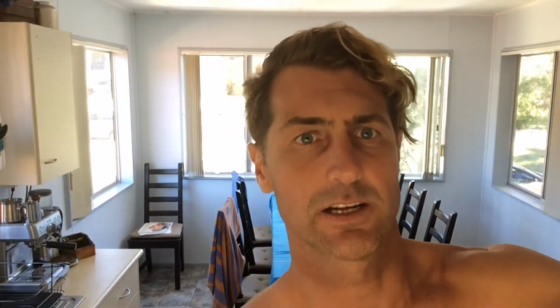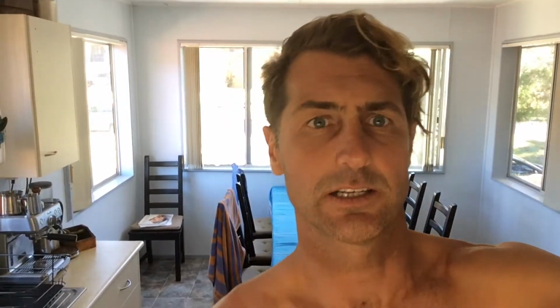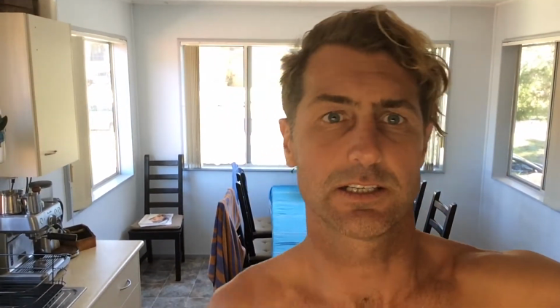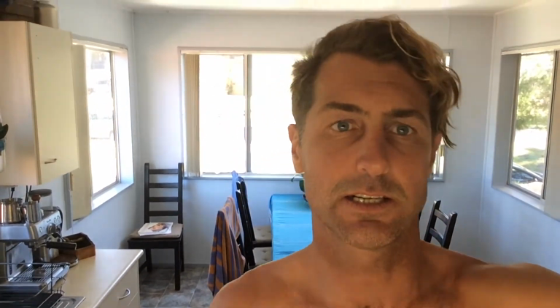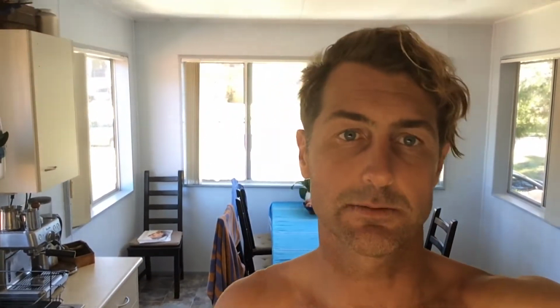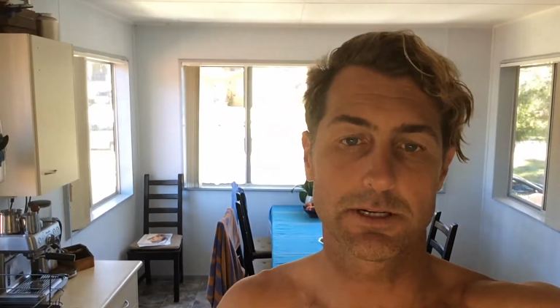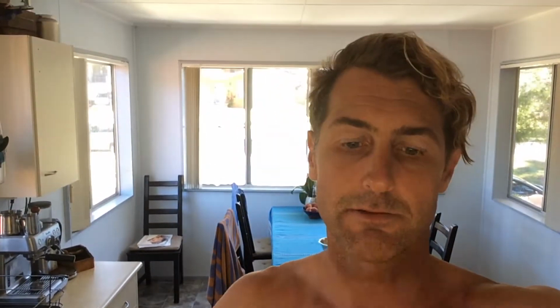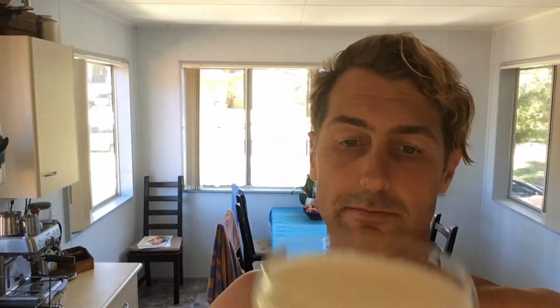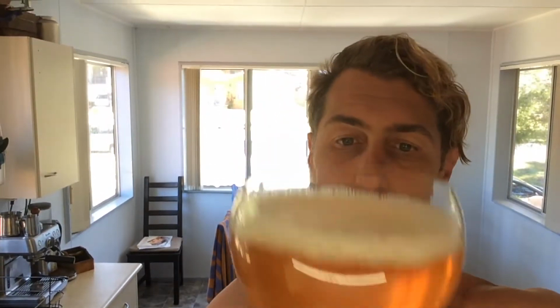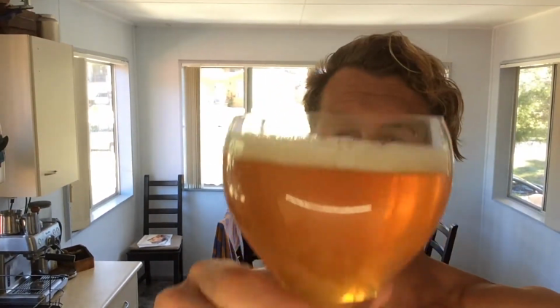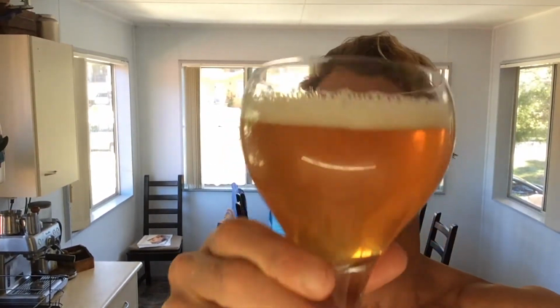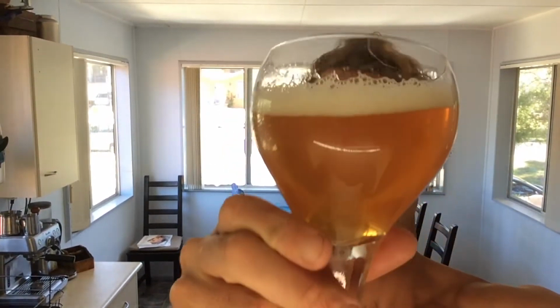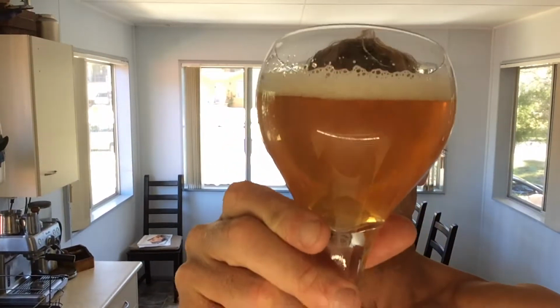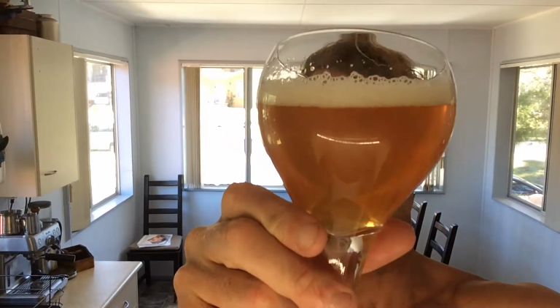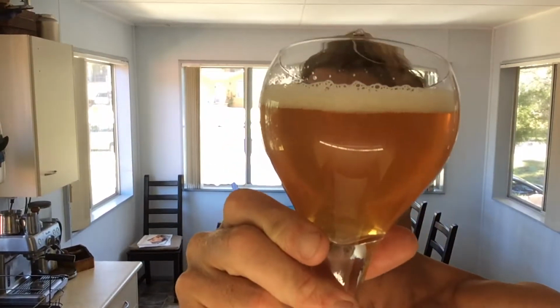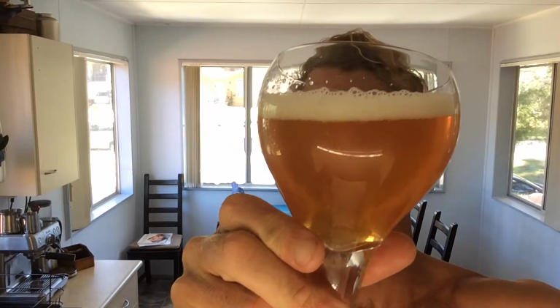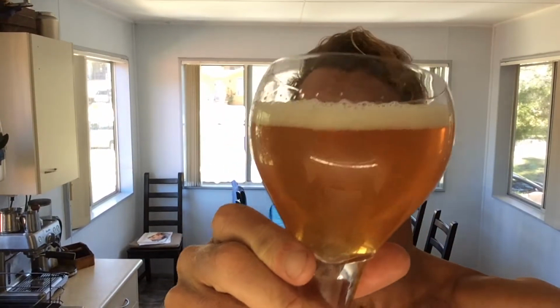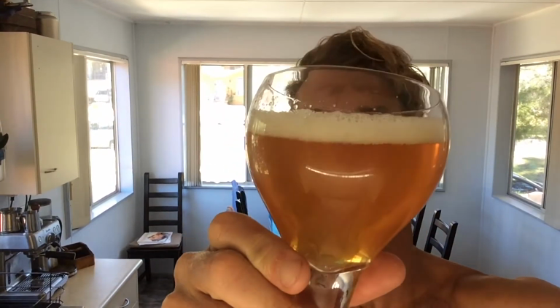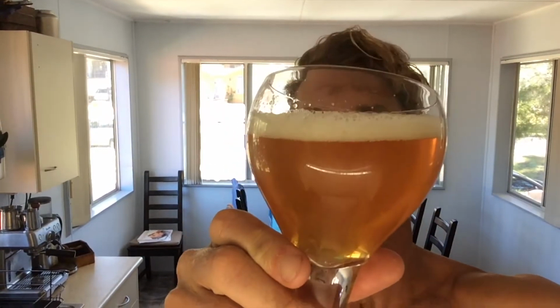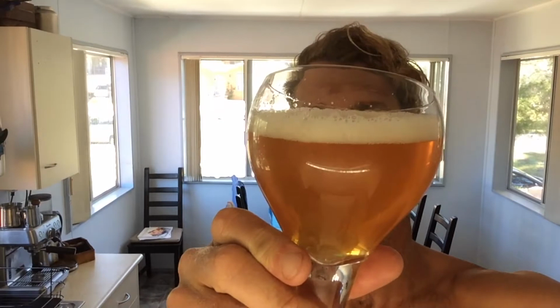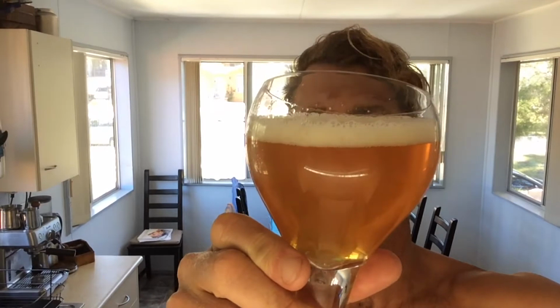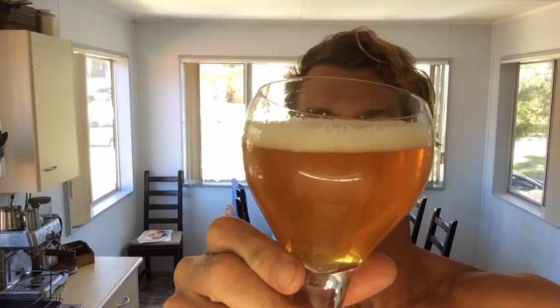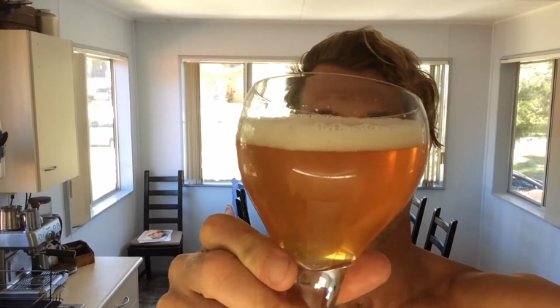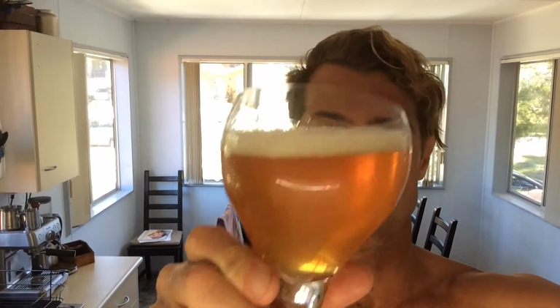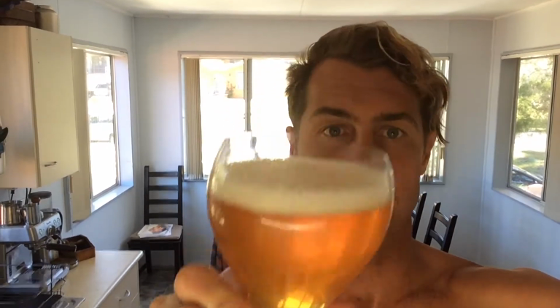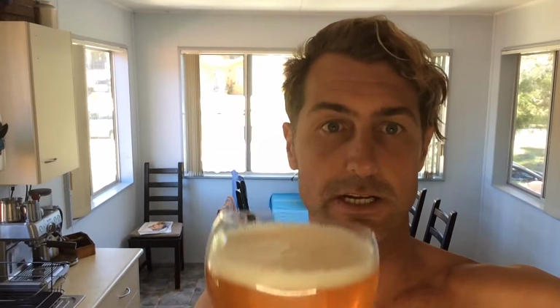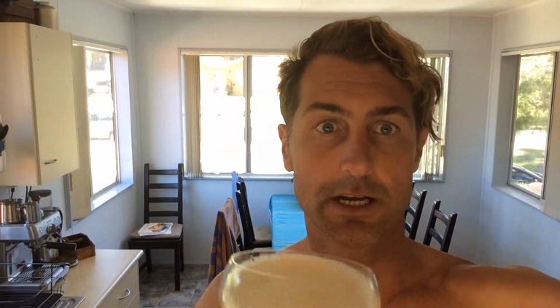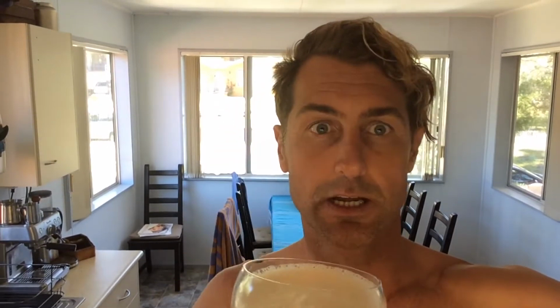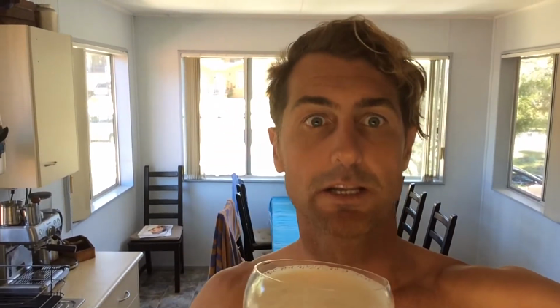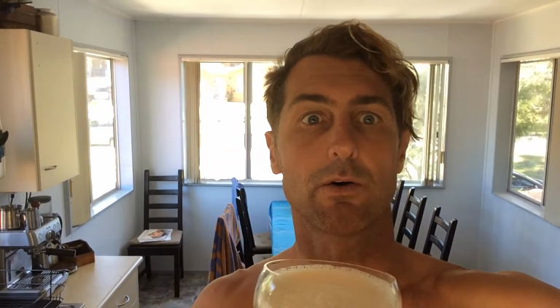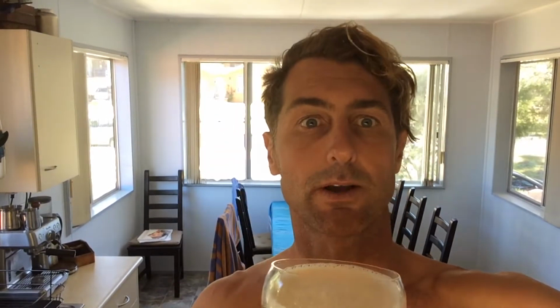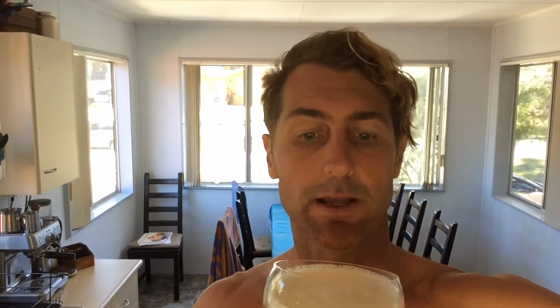It just seems a bit different. Pours a slightly hazy gold colour.